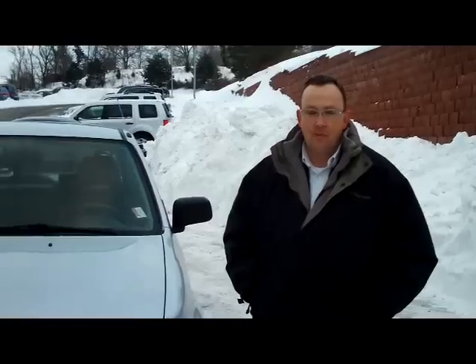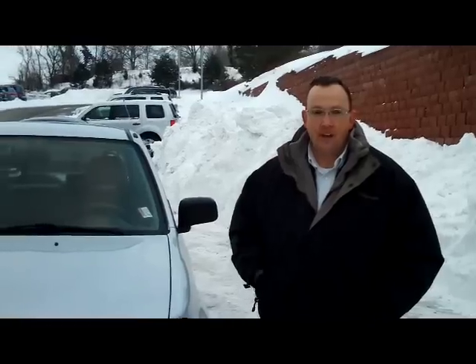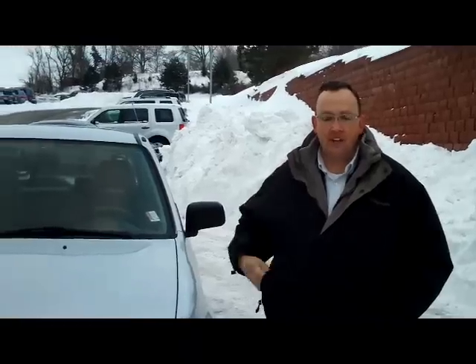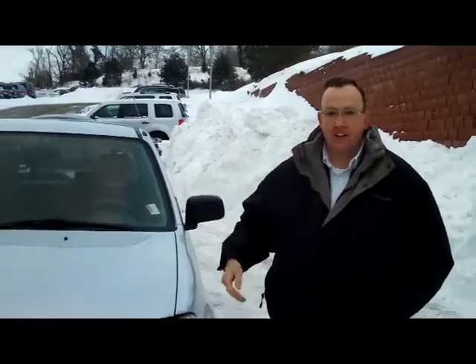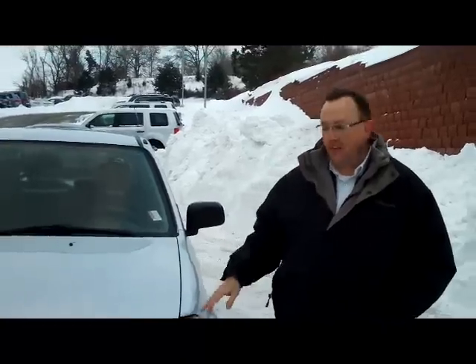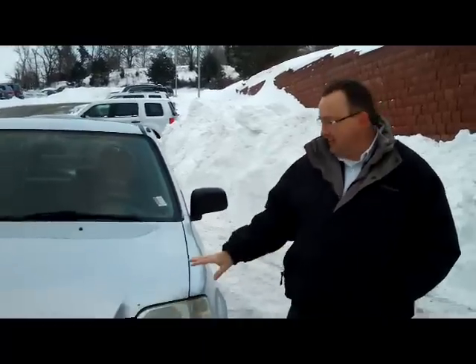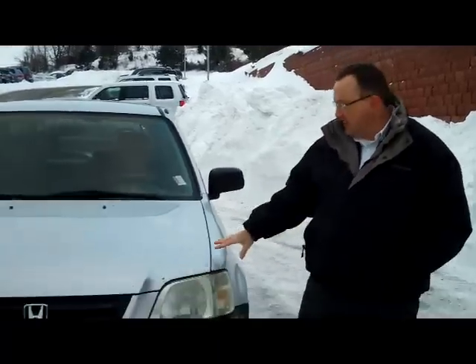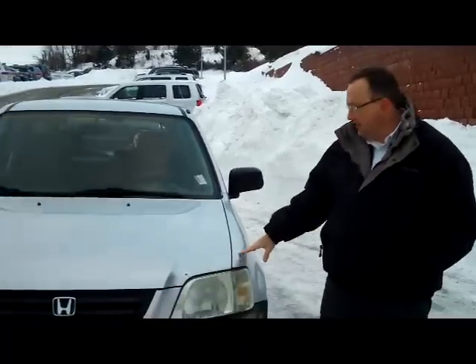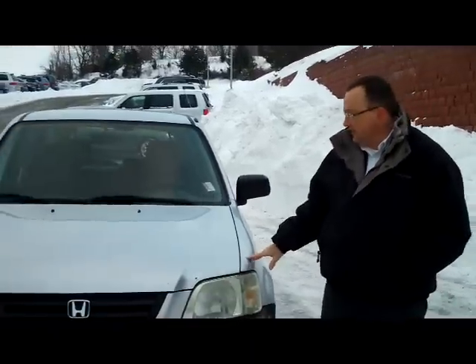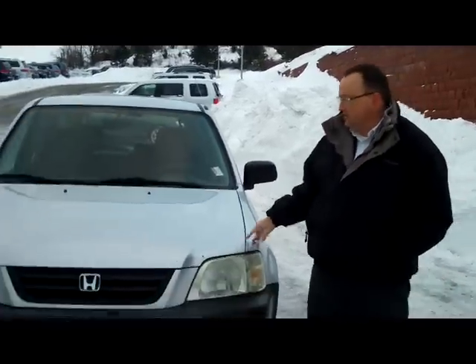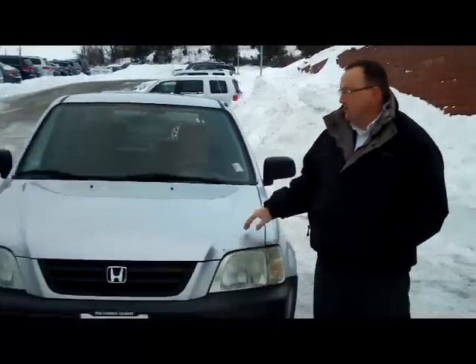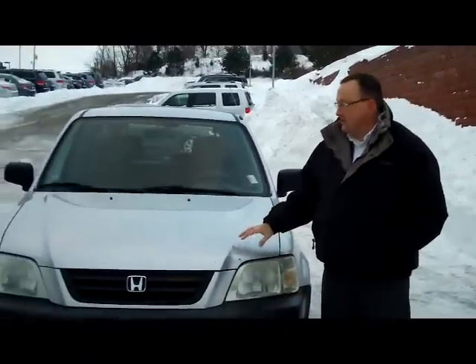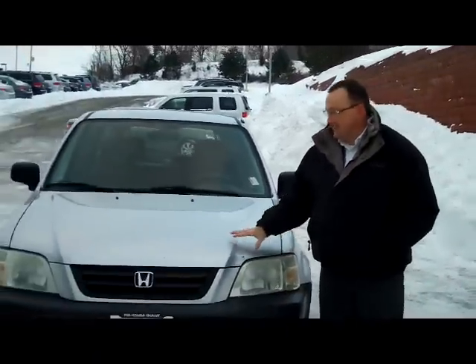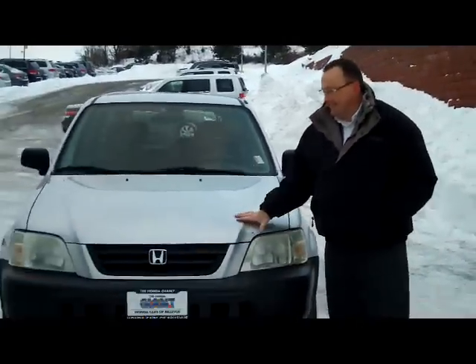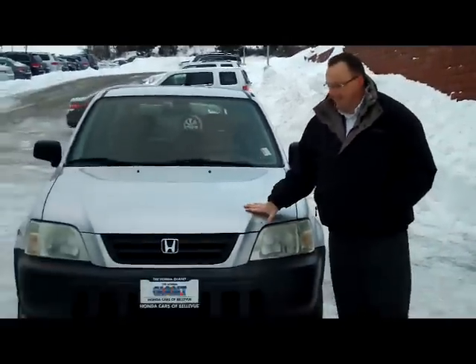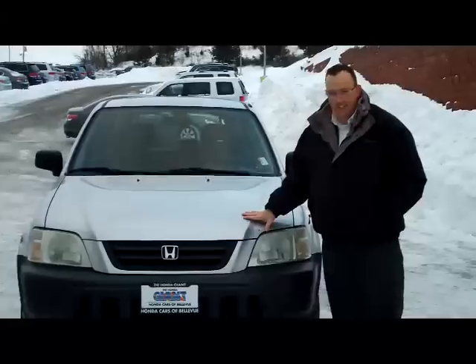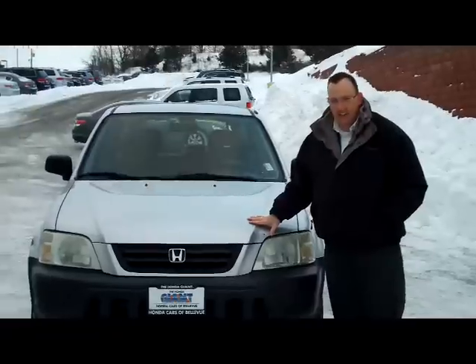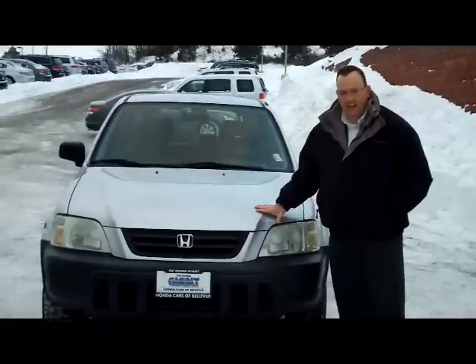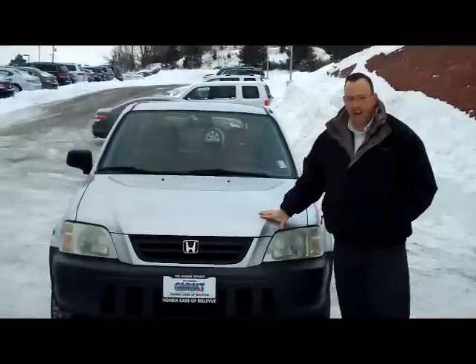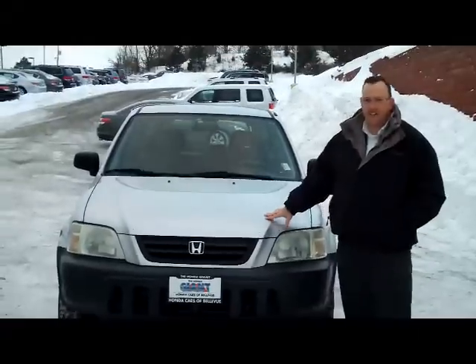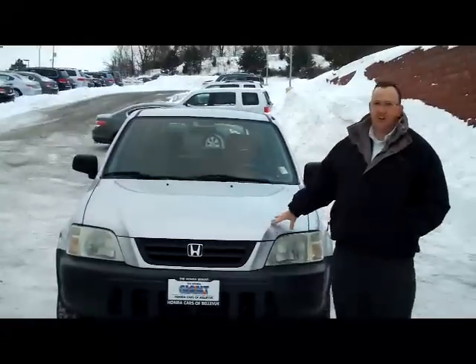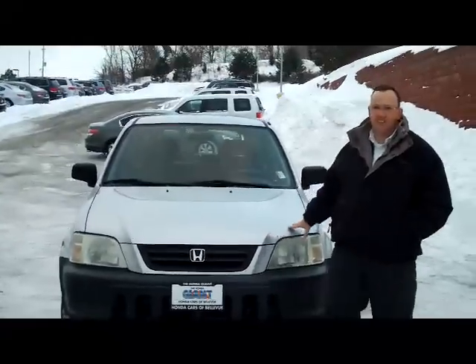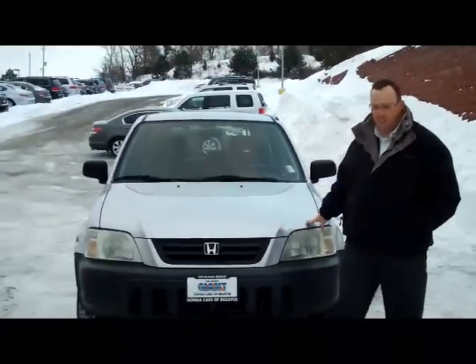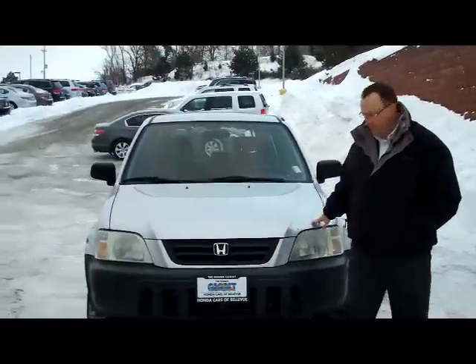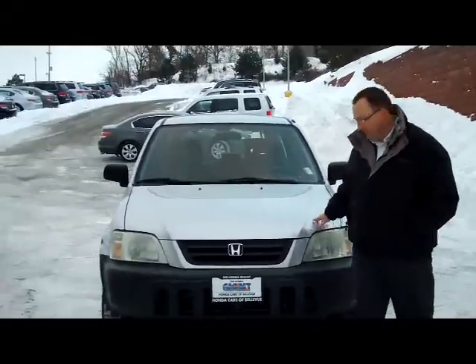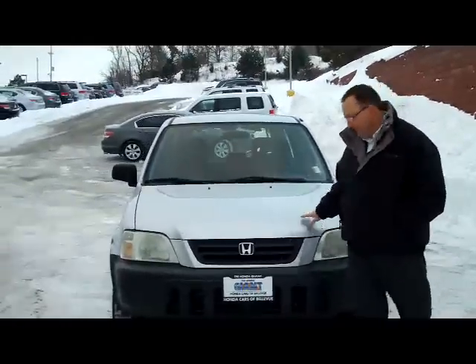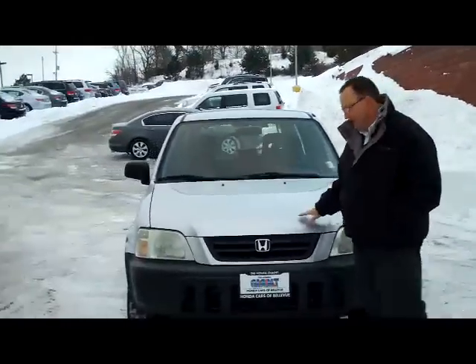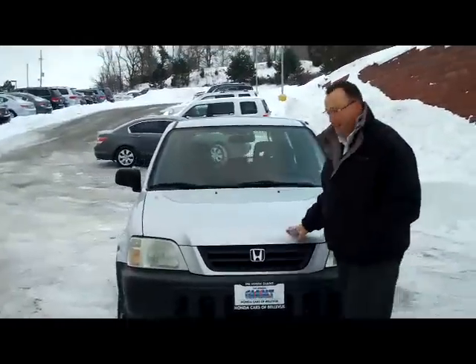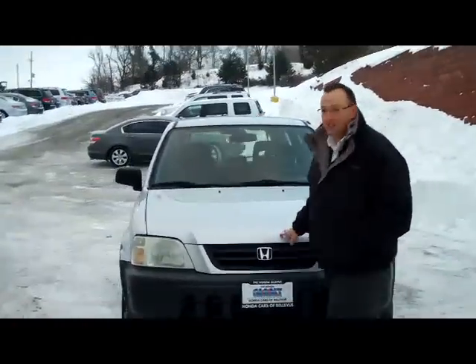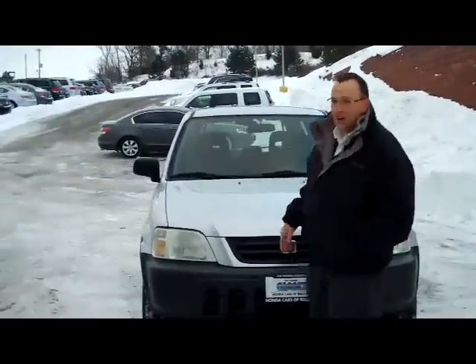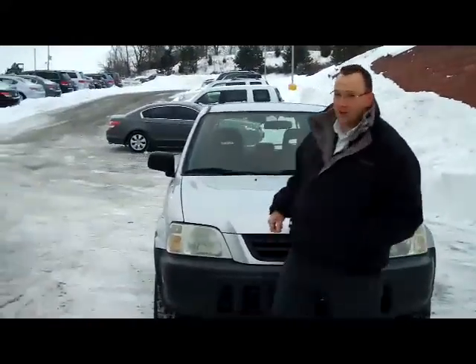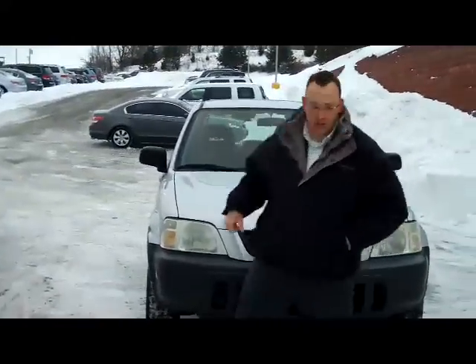Brian Kelly here for the Honda Giant, here to show you this 1999 Honda CR-V. It has lots of character.